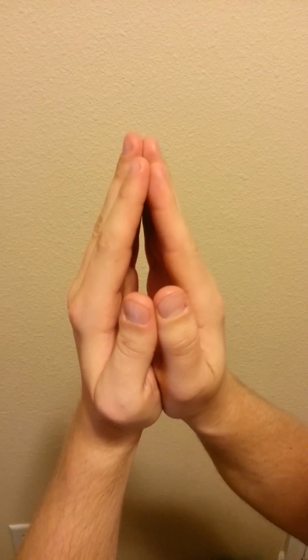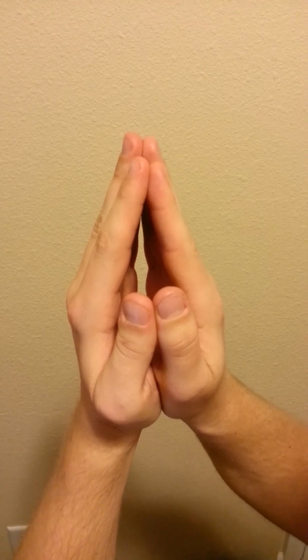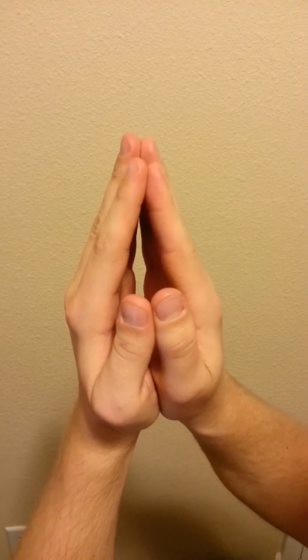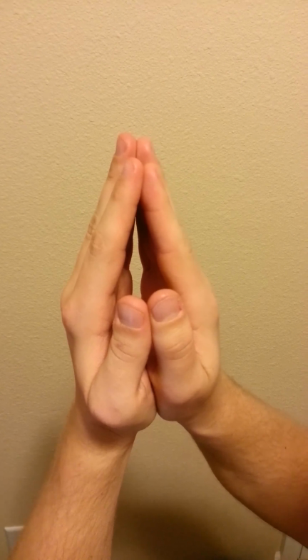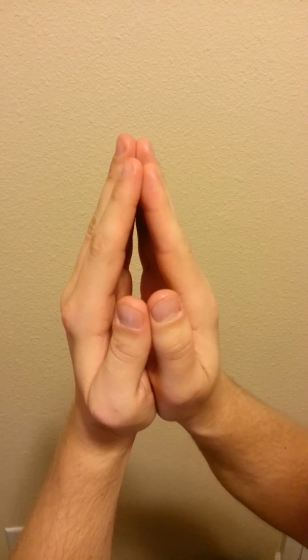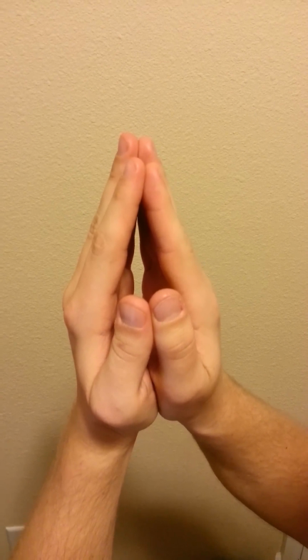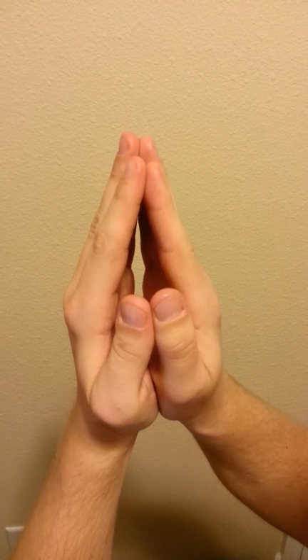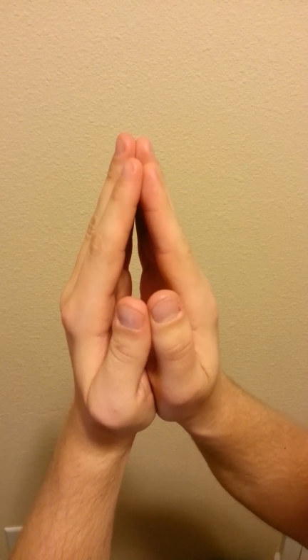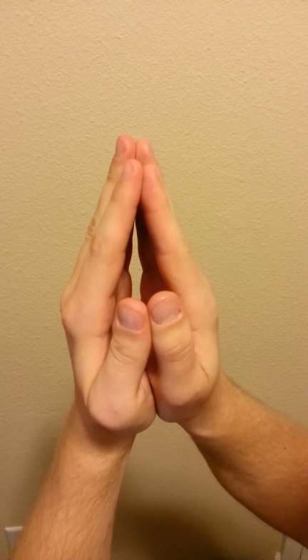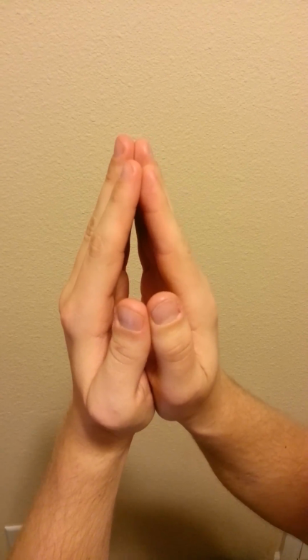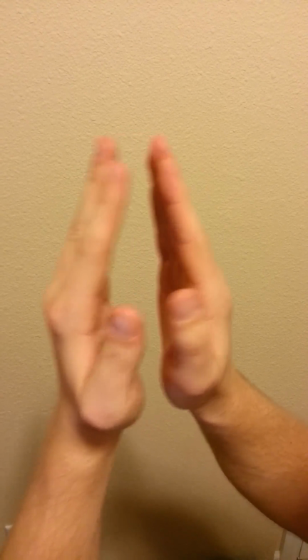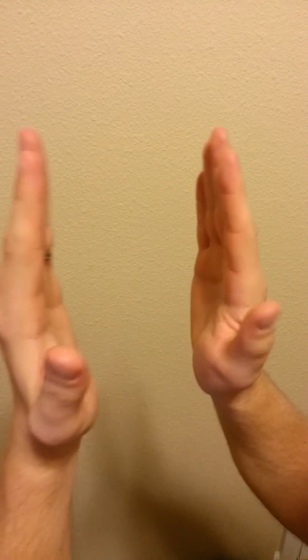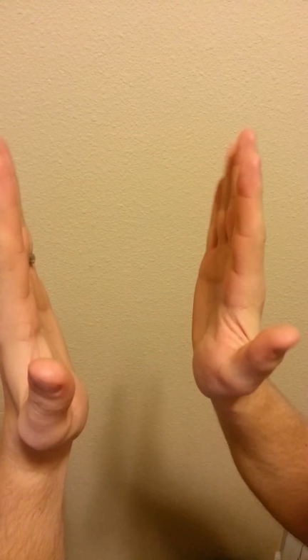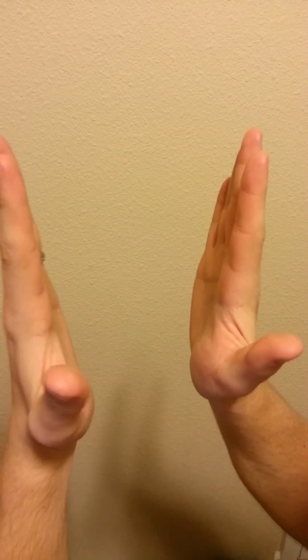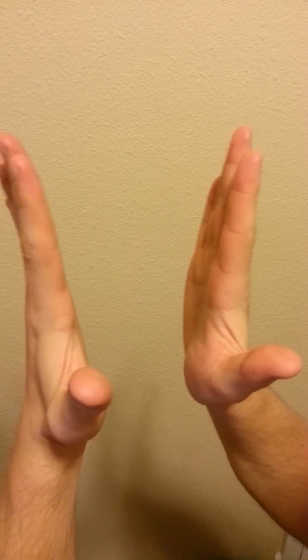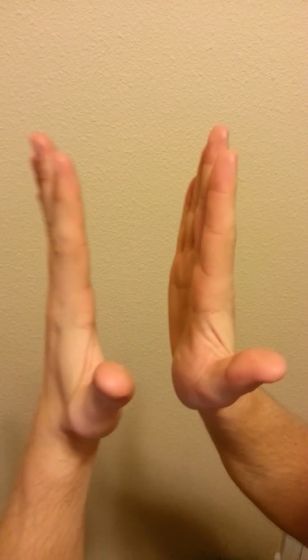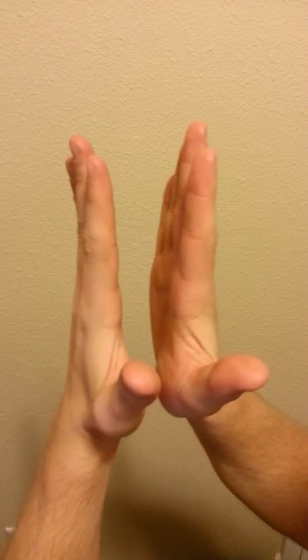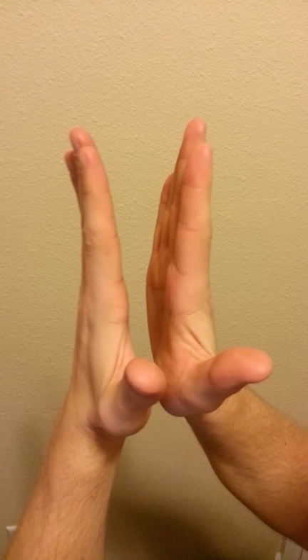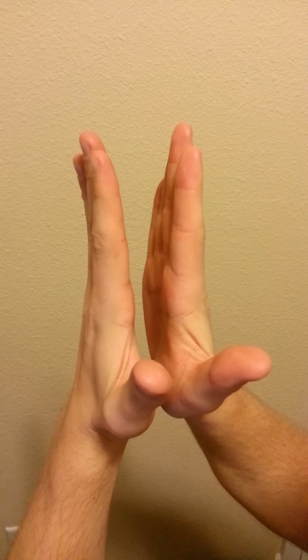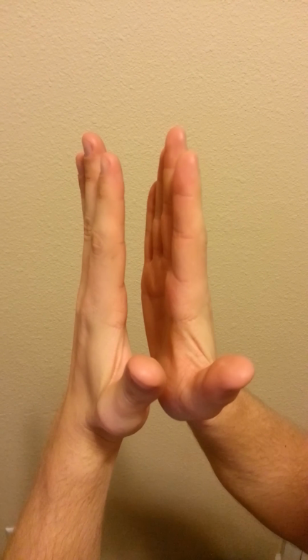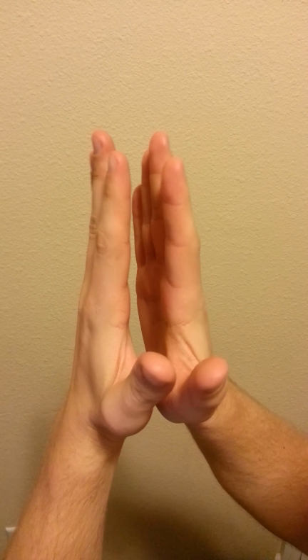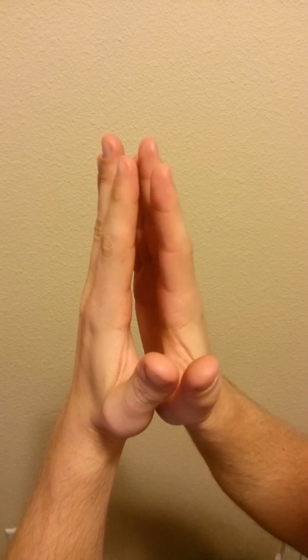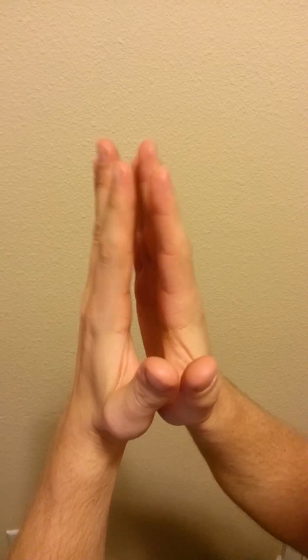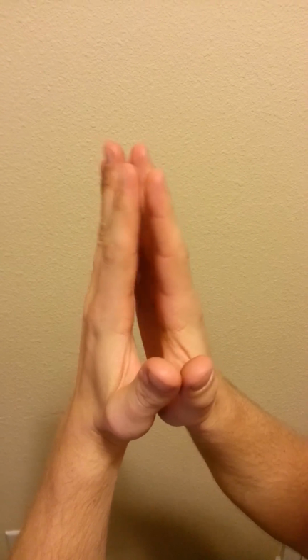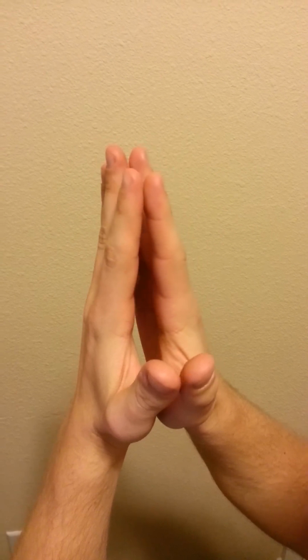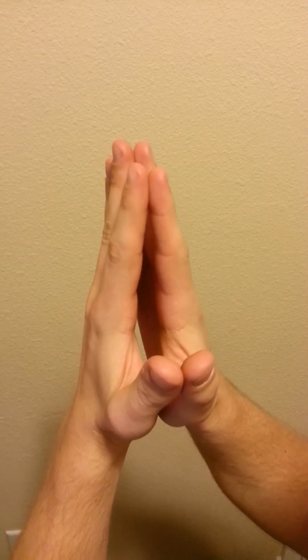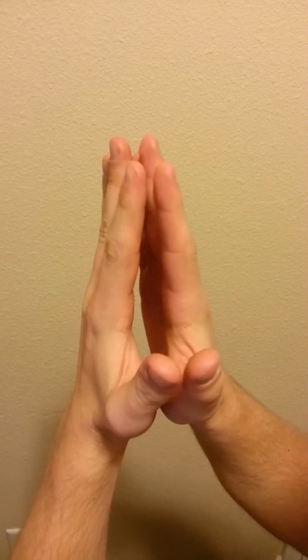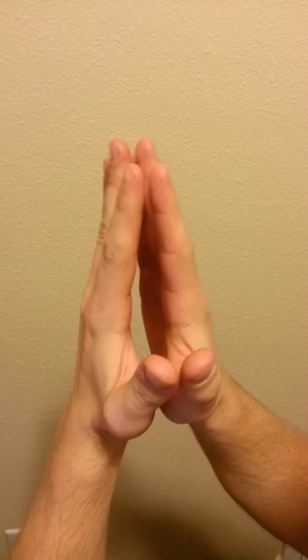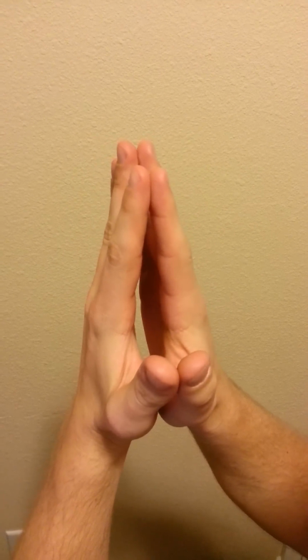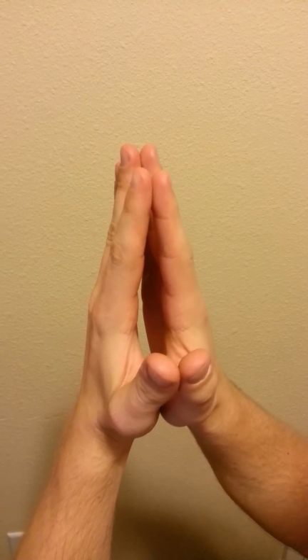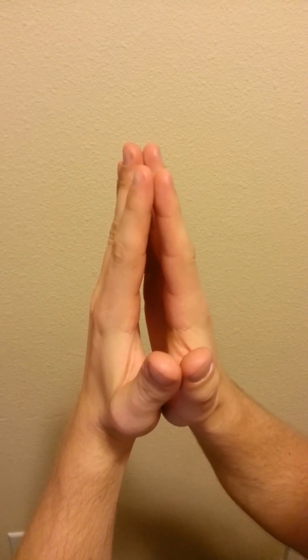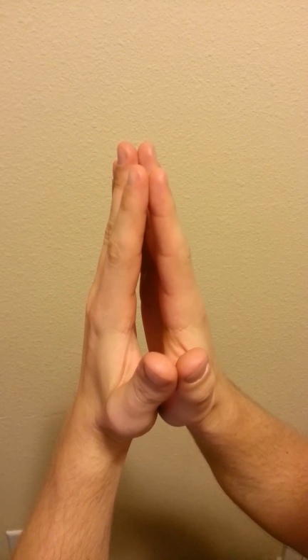To test for a positive prayer sign, ask the patient to put their hands palms together, fingers extended, like so.